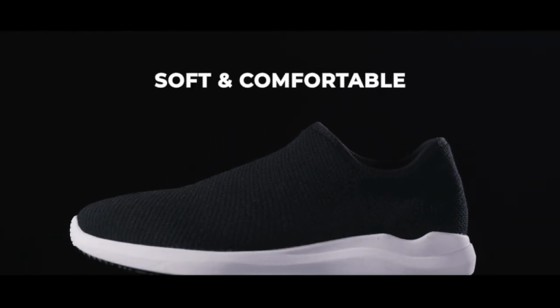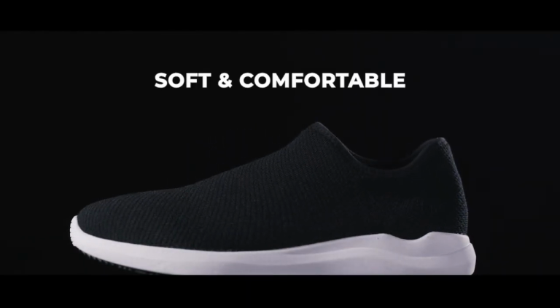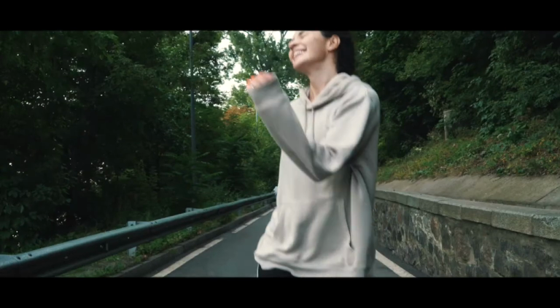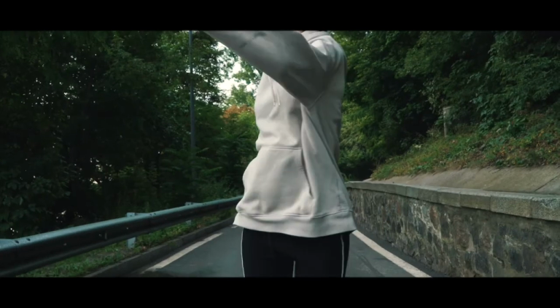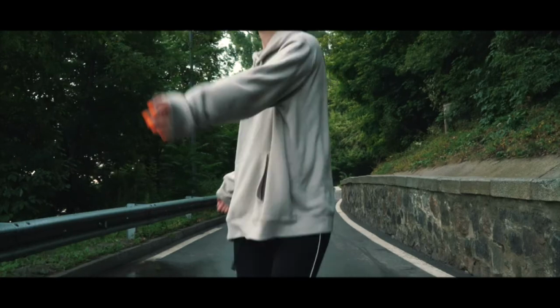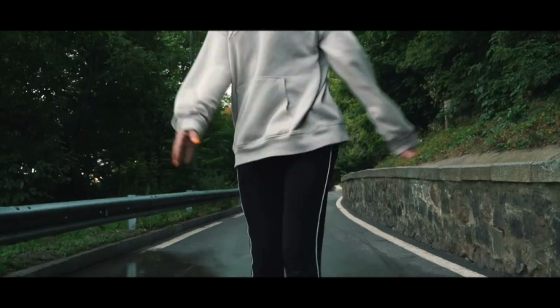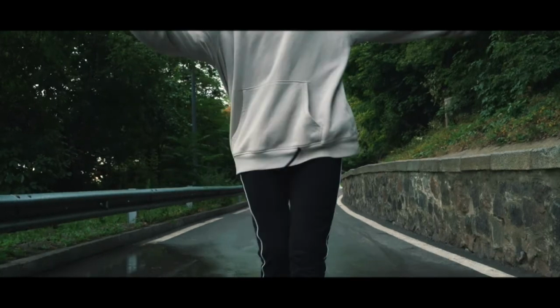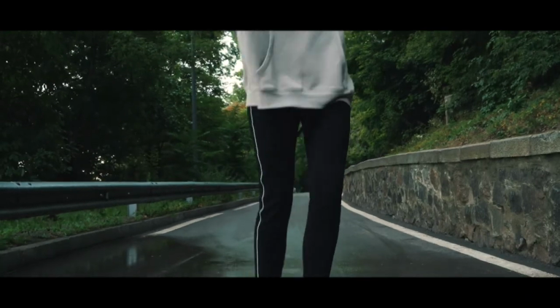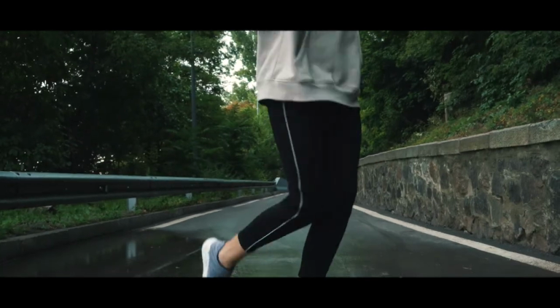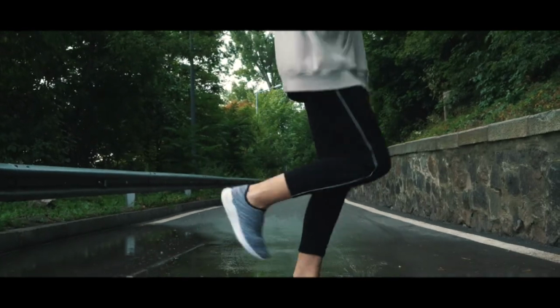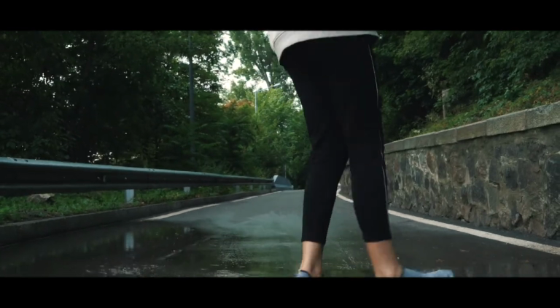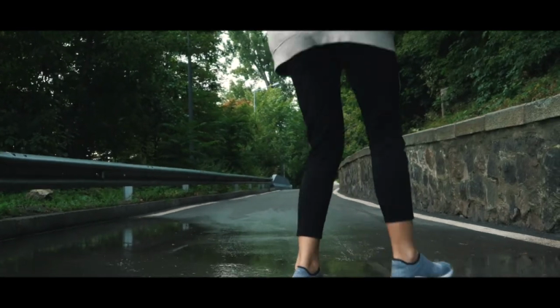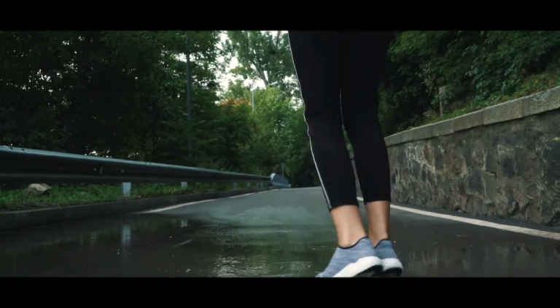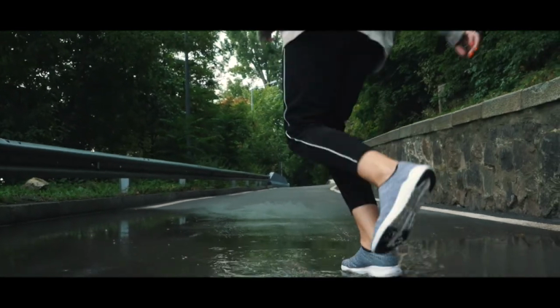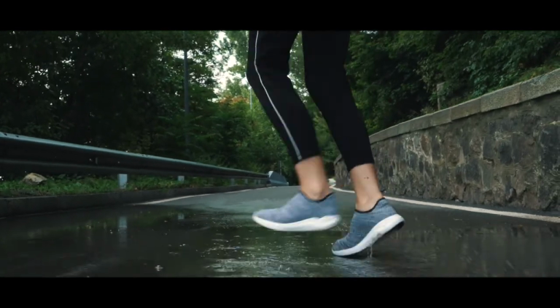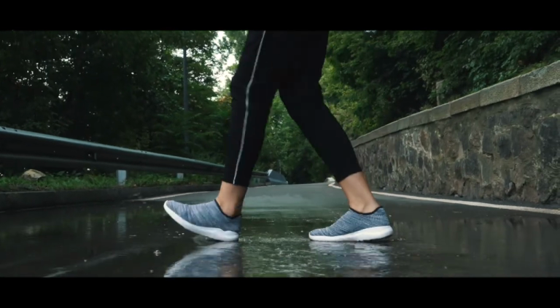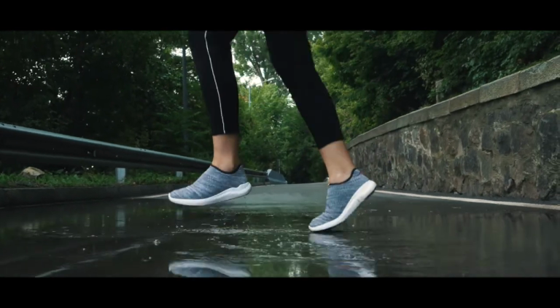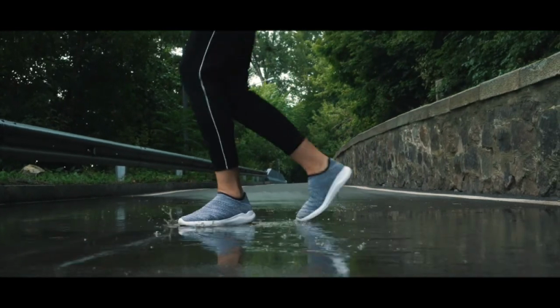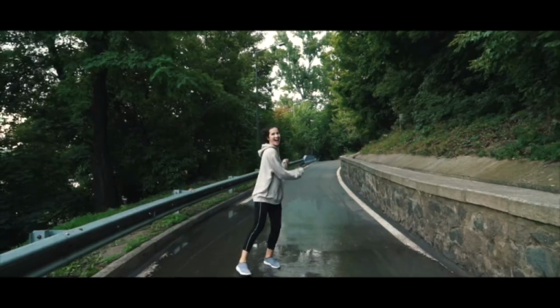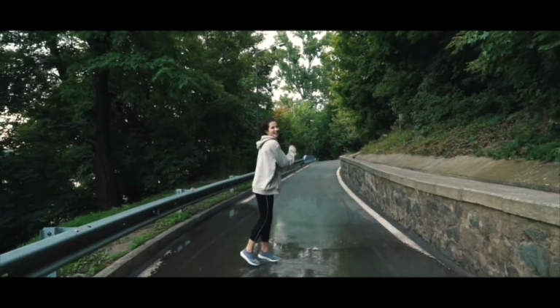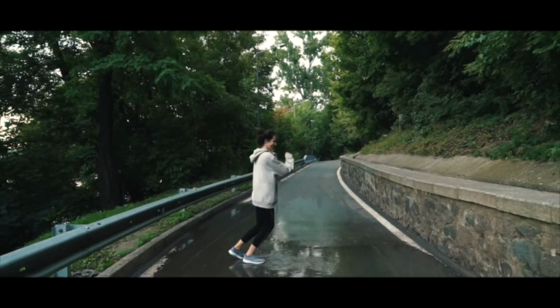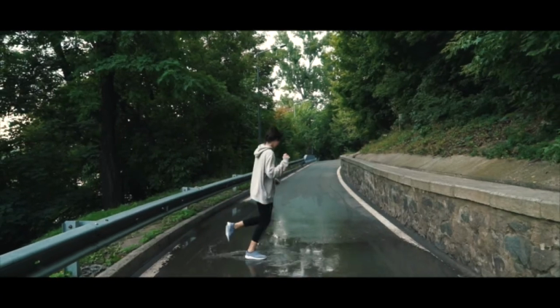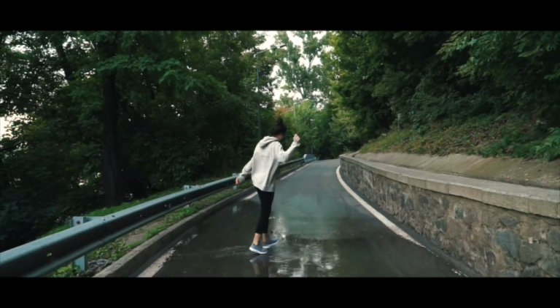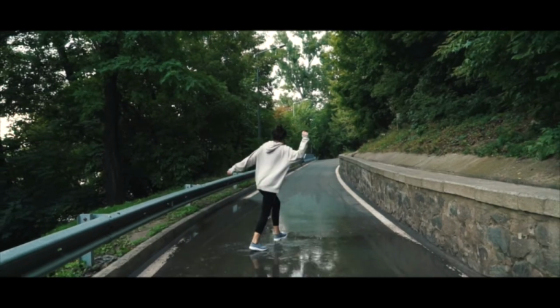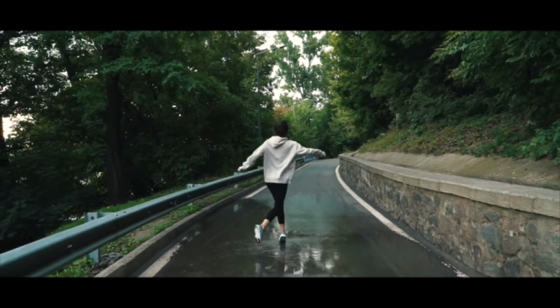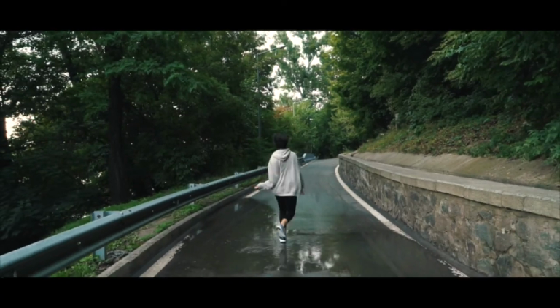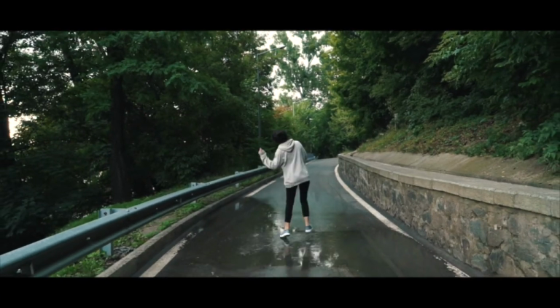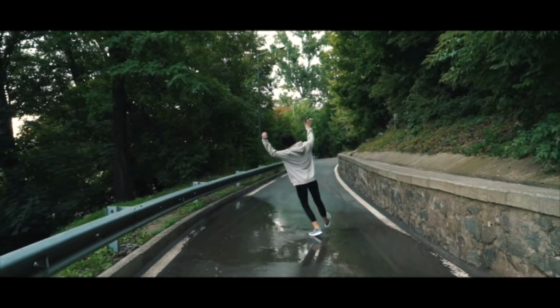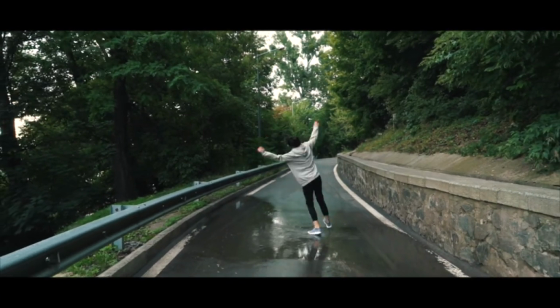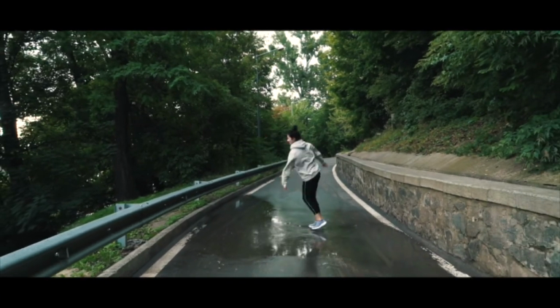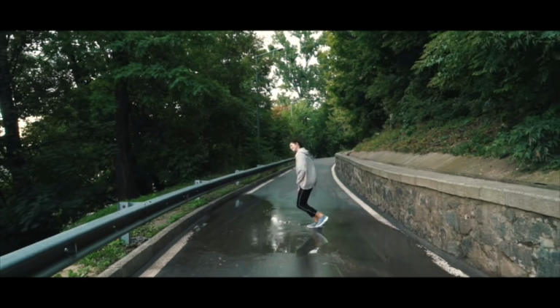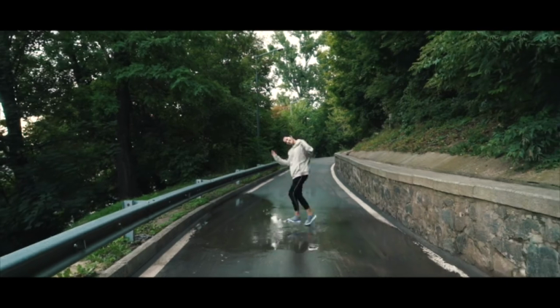Whether you're dancing in the rain or hiking up a river, the breathable waterproof design will keep your feet dry and ready to go.